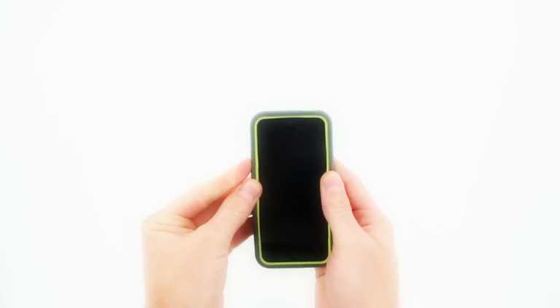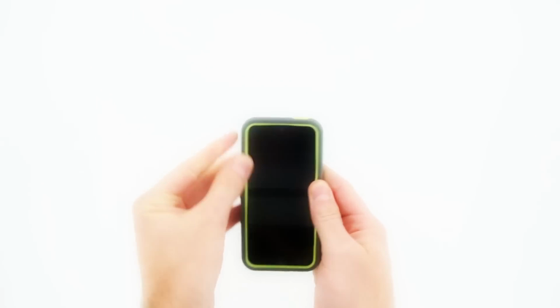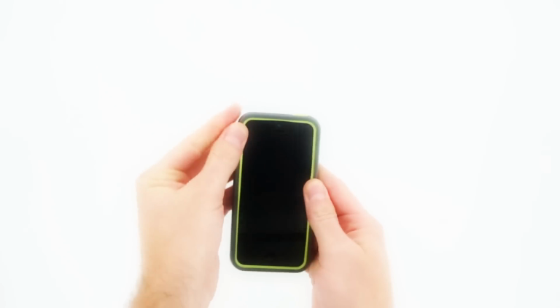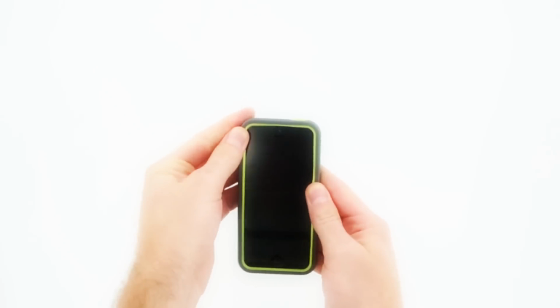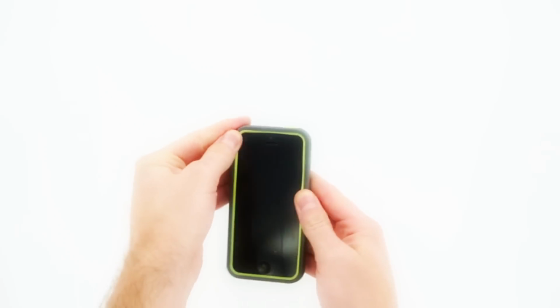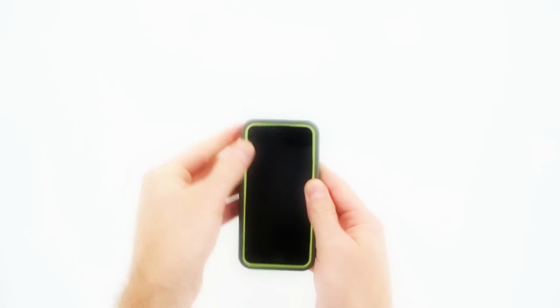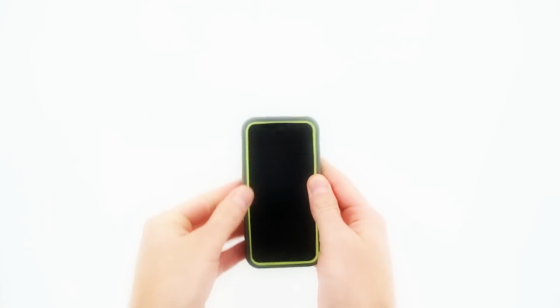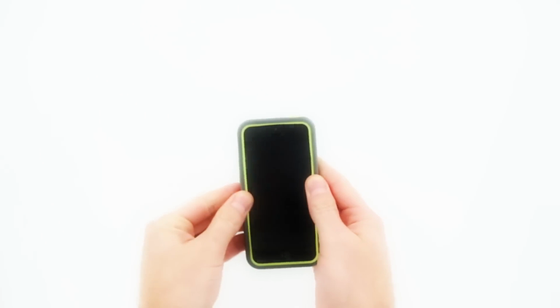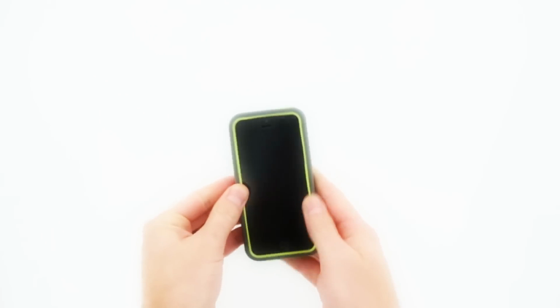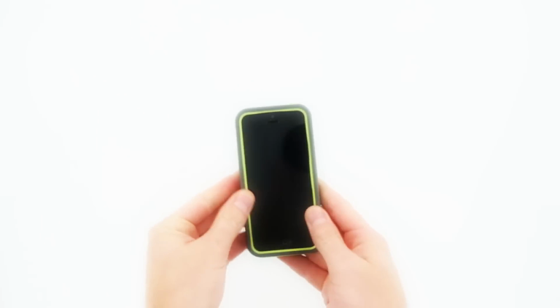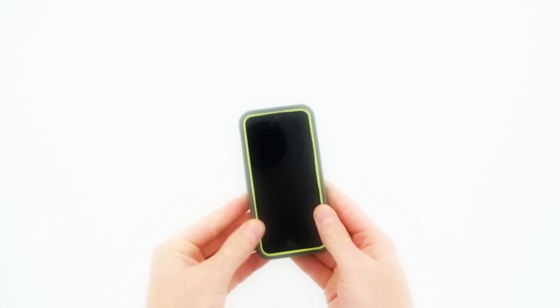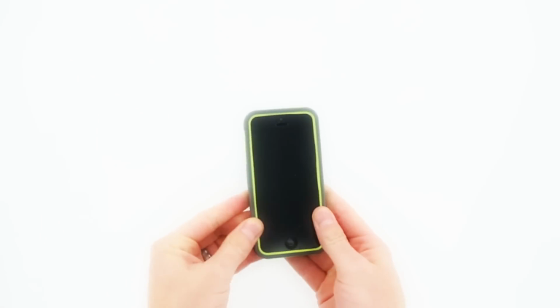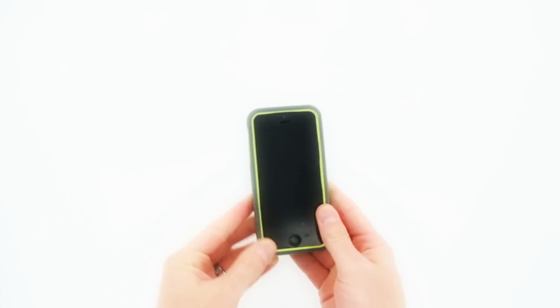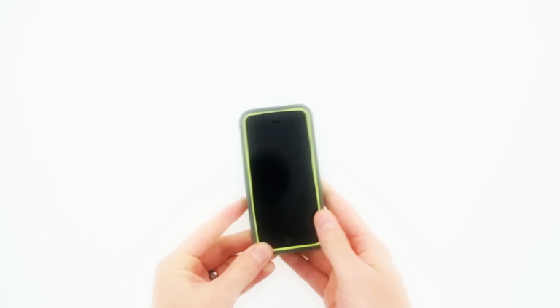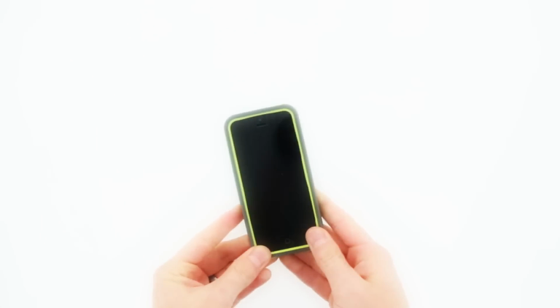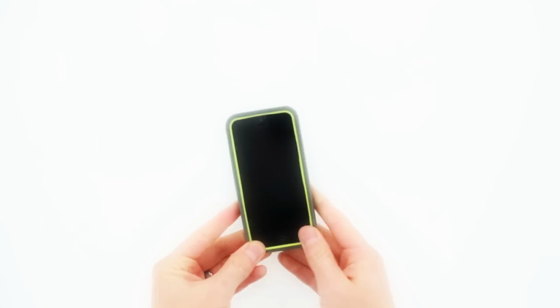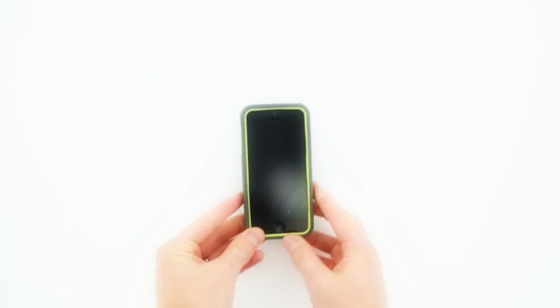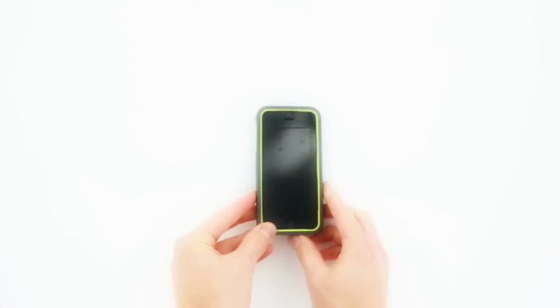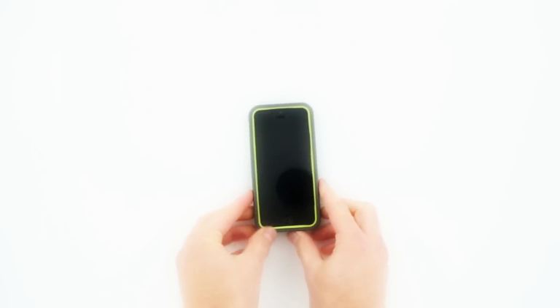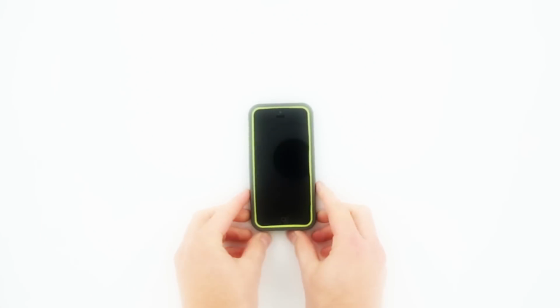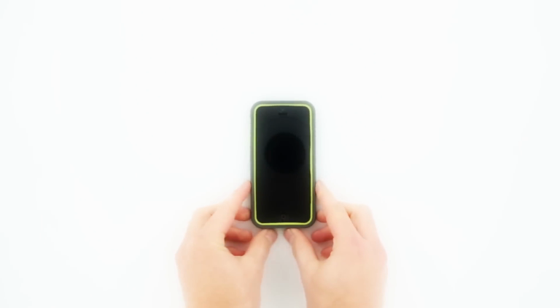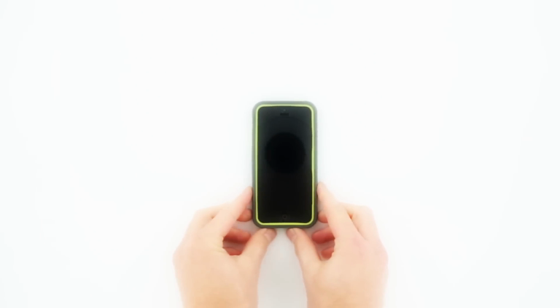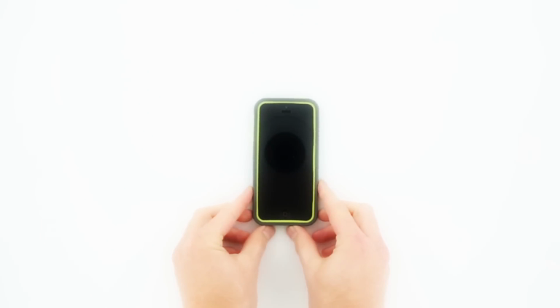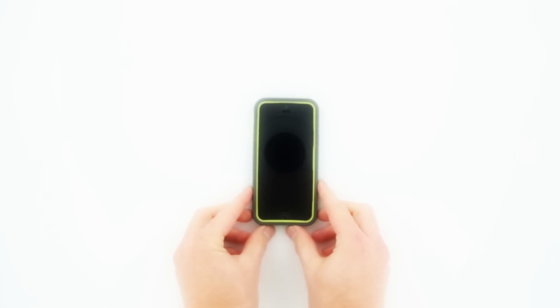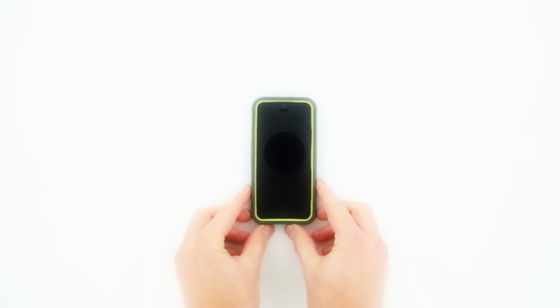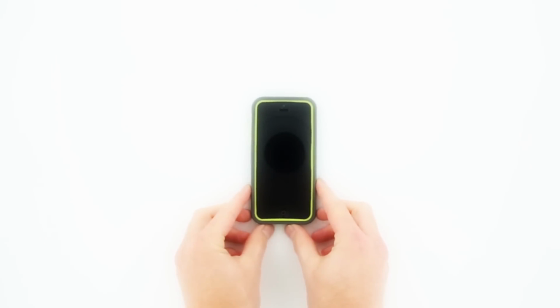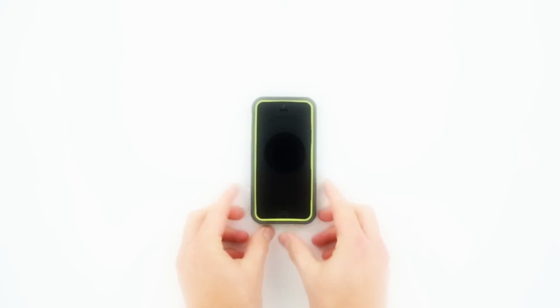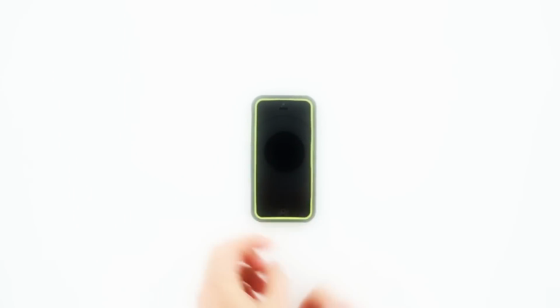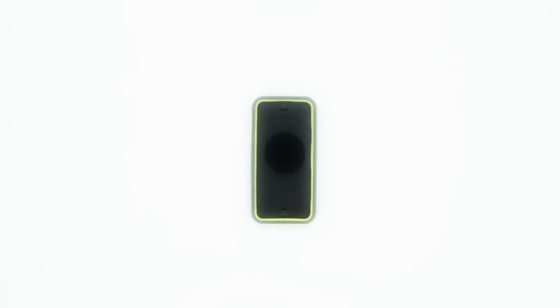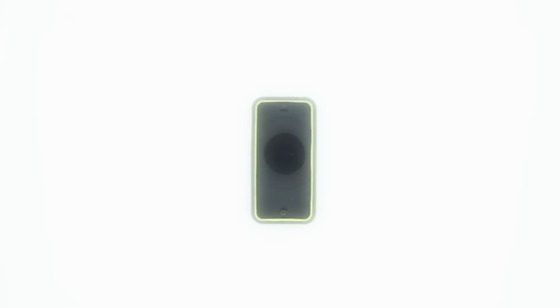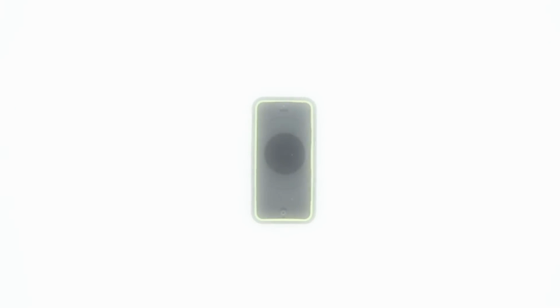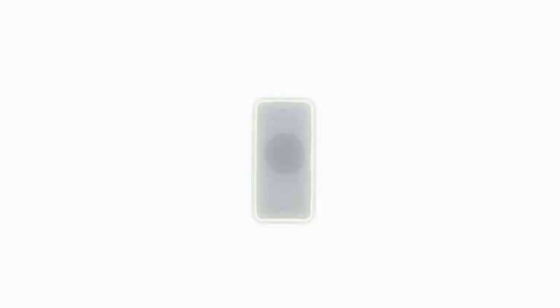And just like that, your Rapture Elite case is assembled and ready to use. Take care.